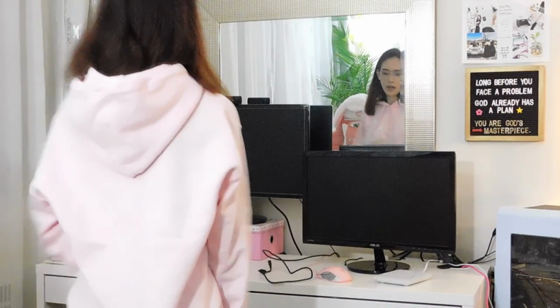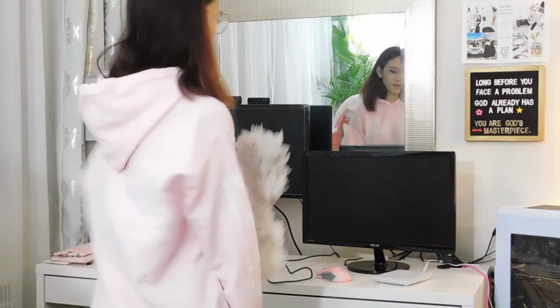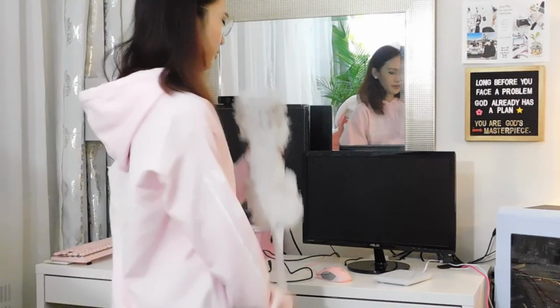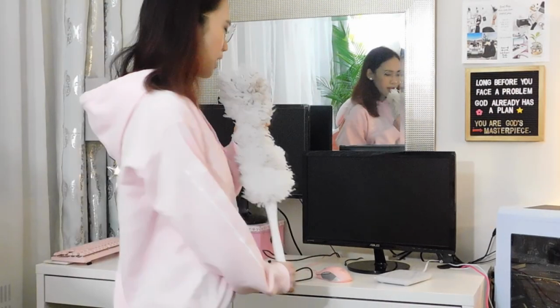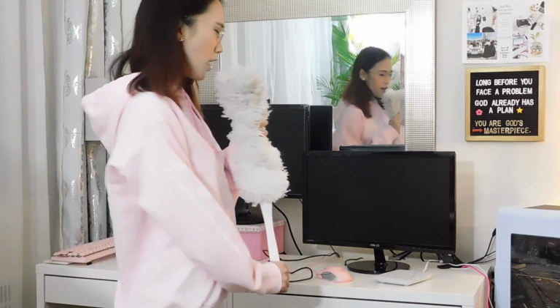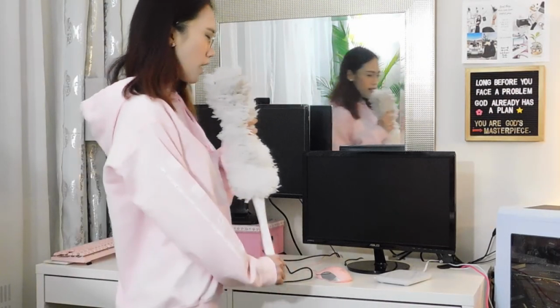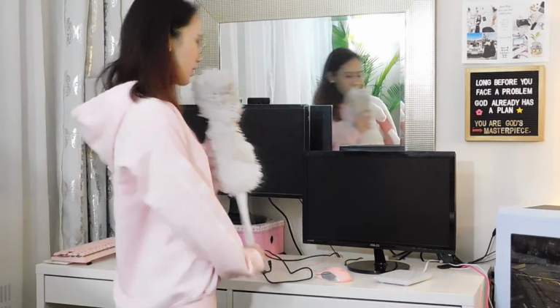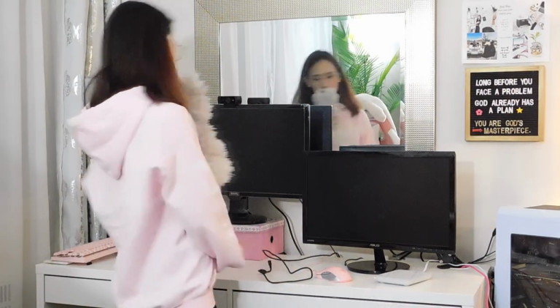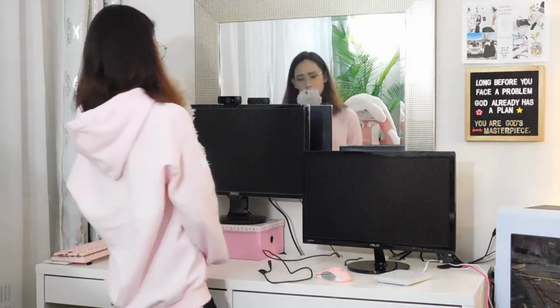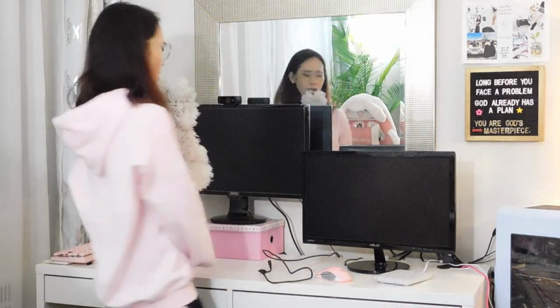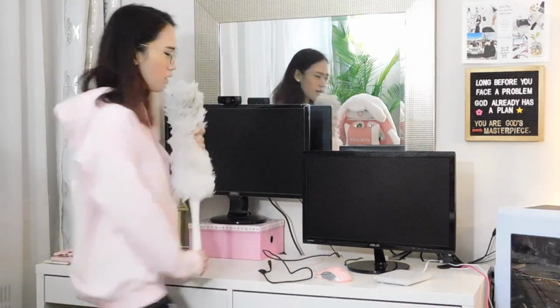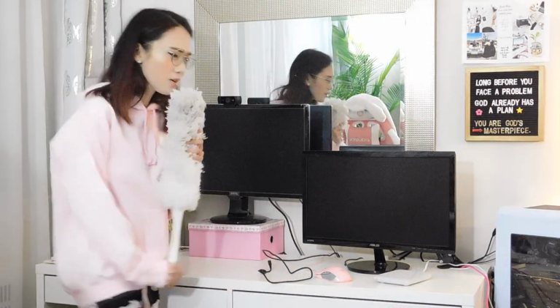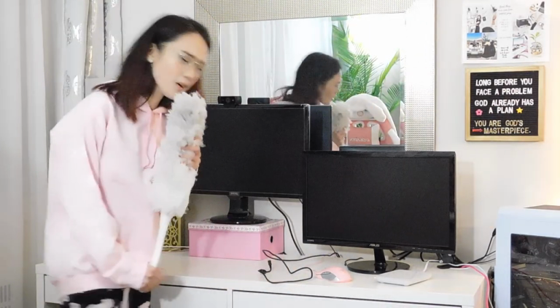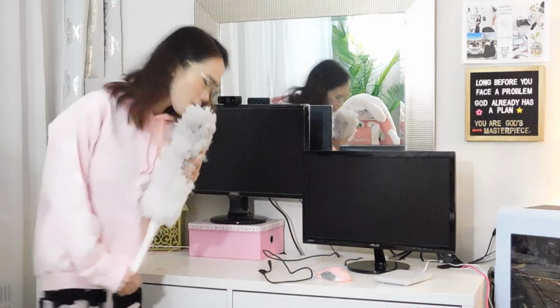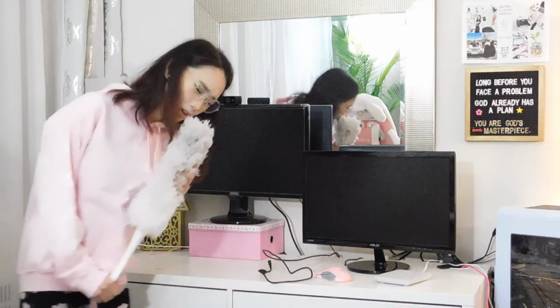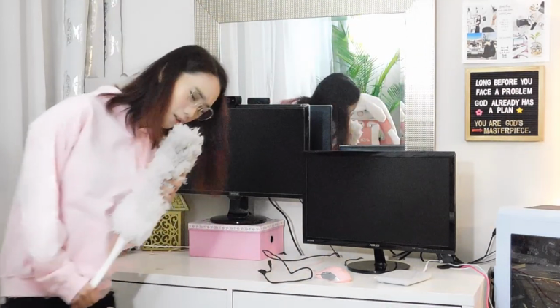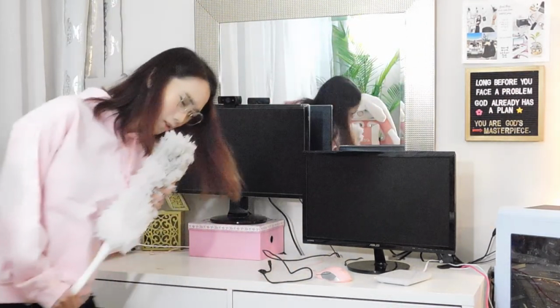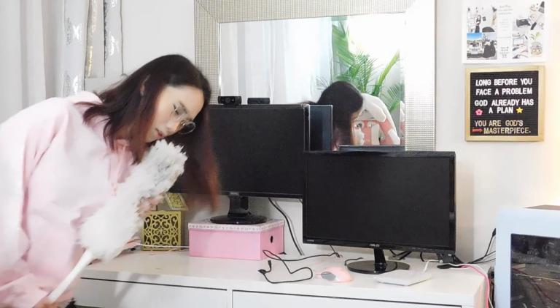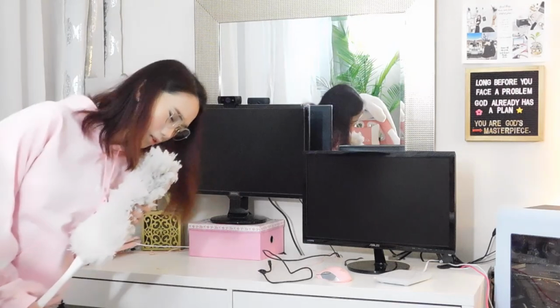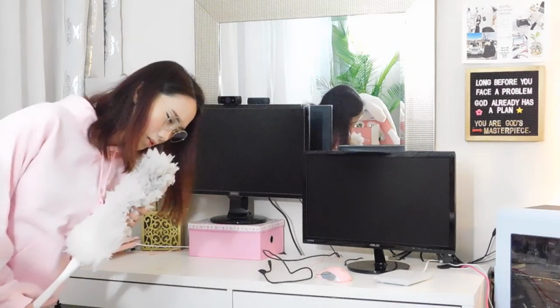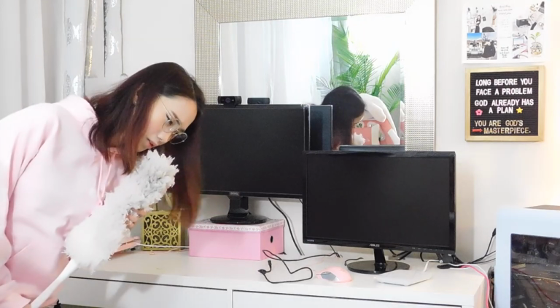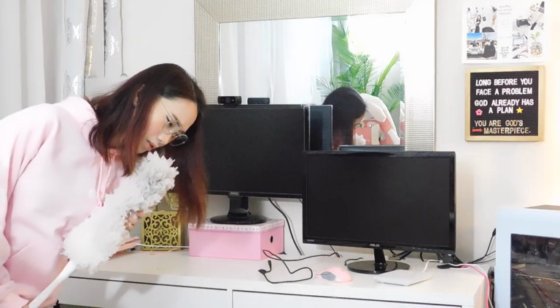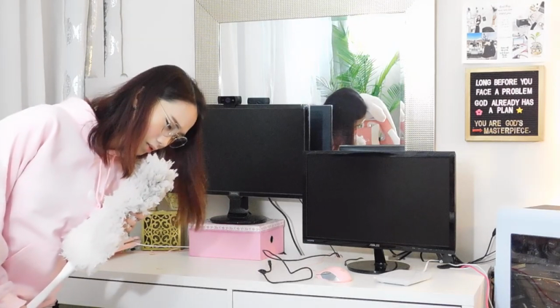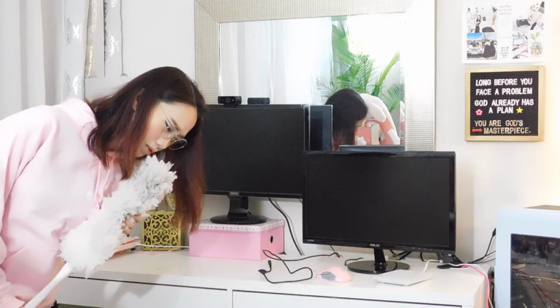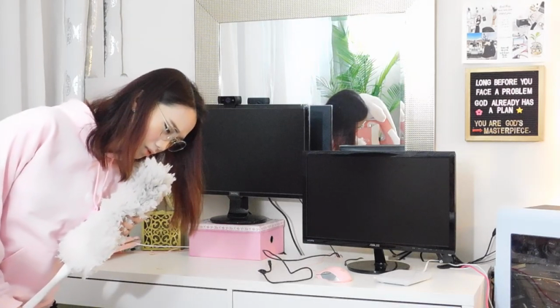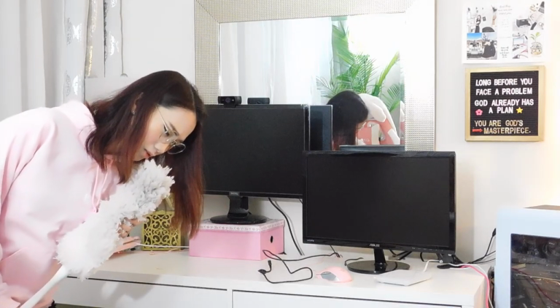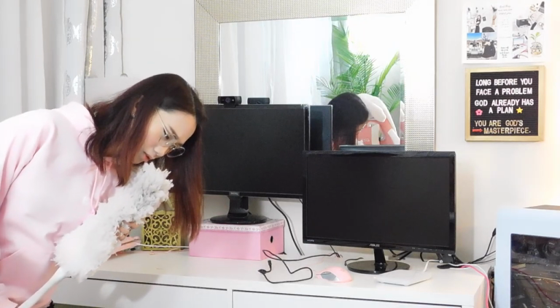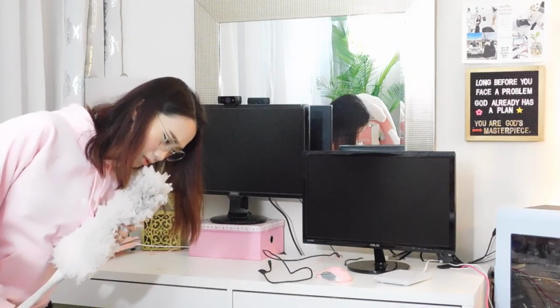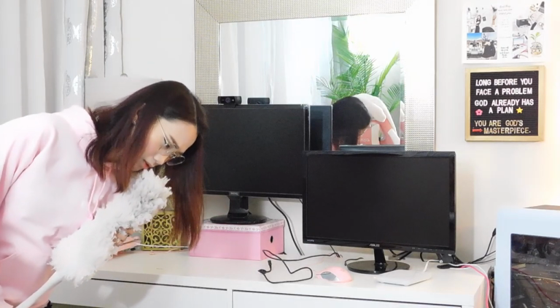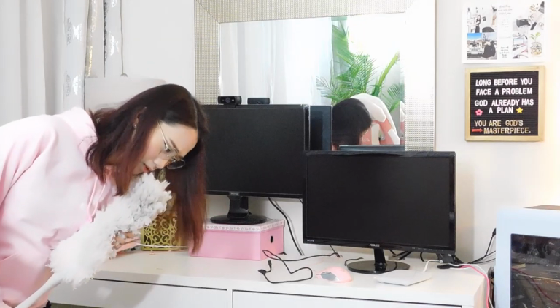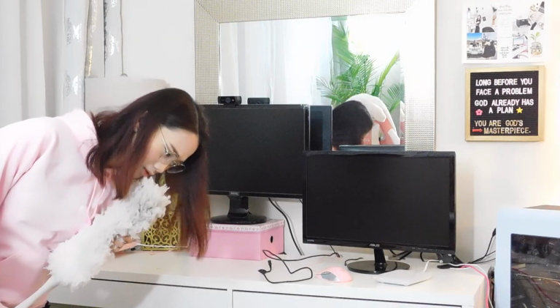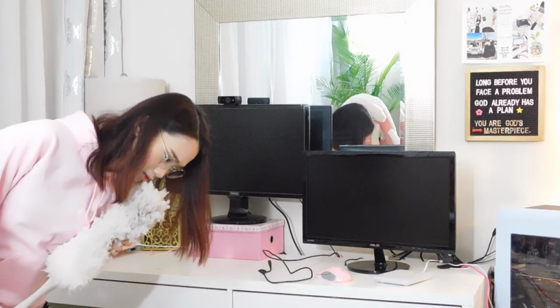Oh no, no, no, no — something just fell! Nooooo!